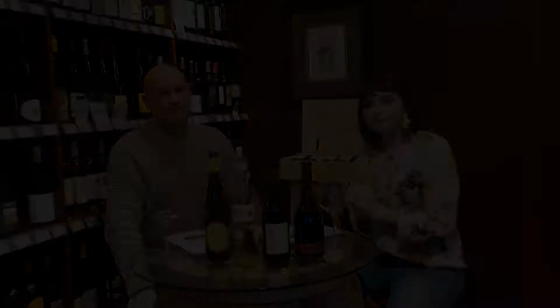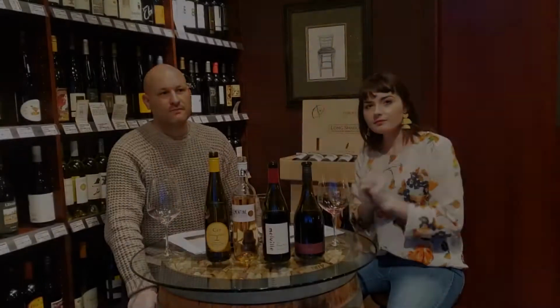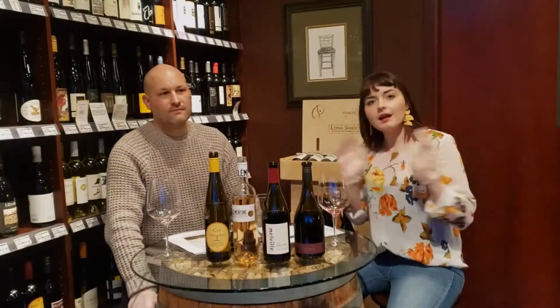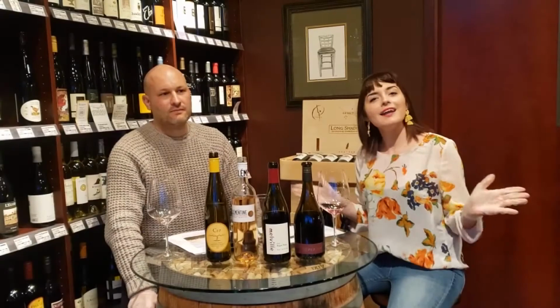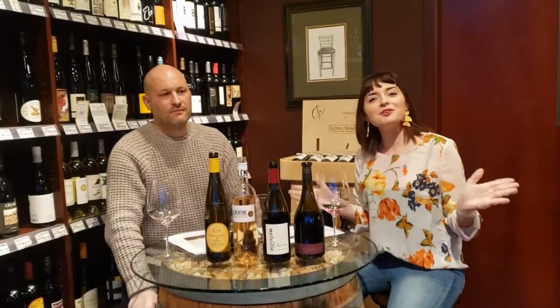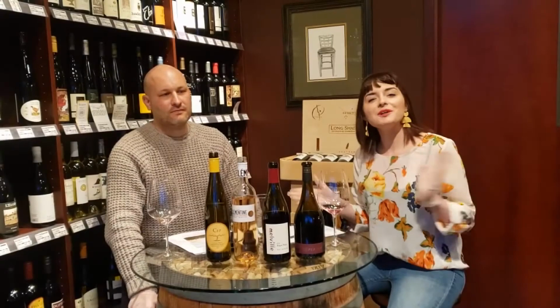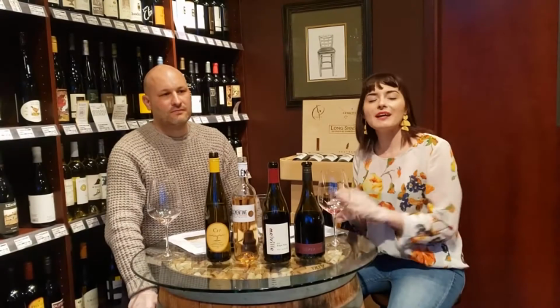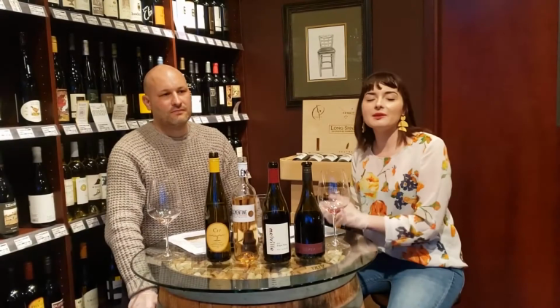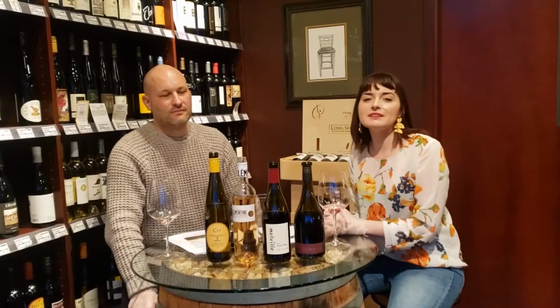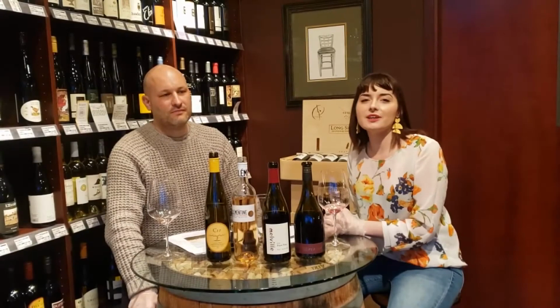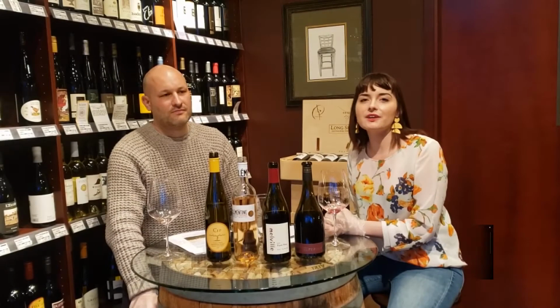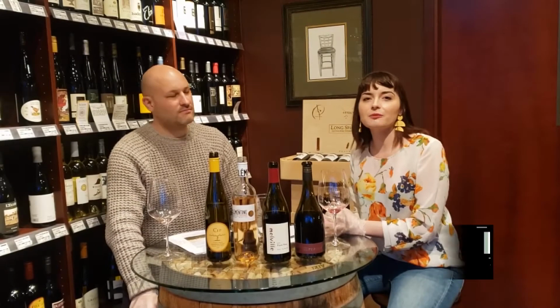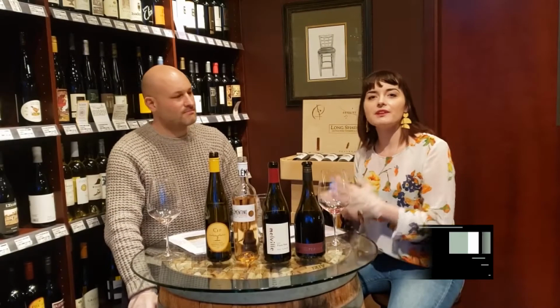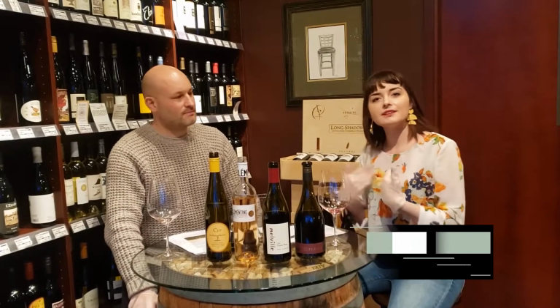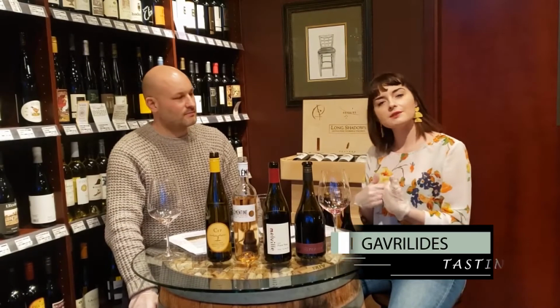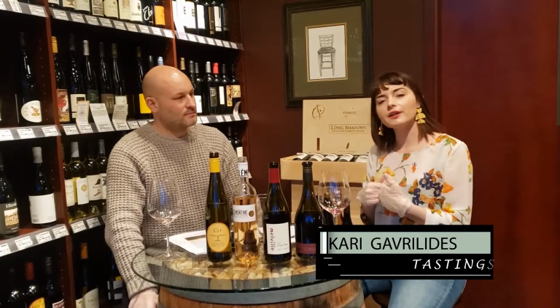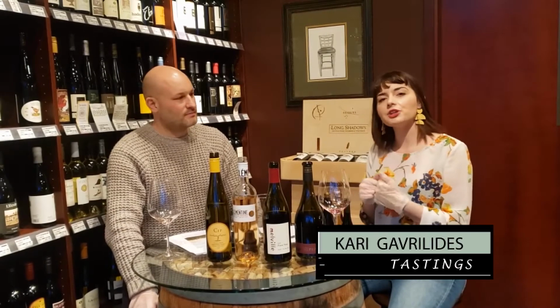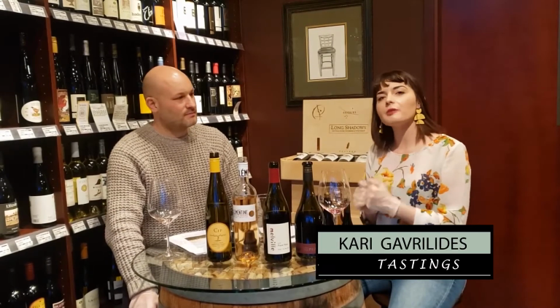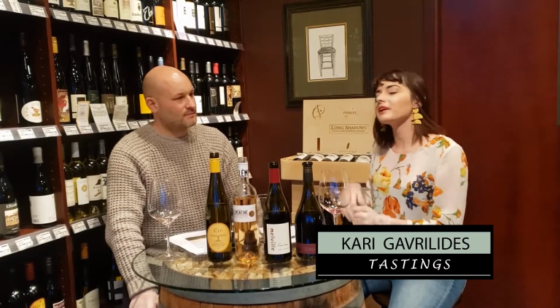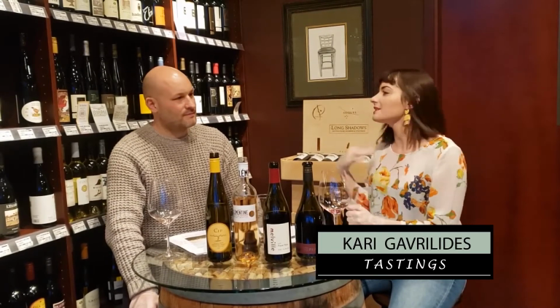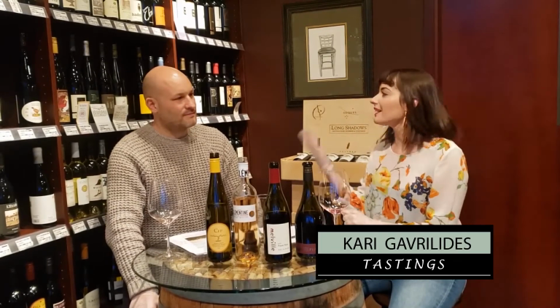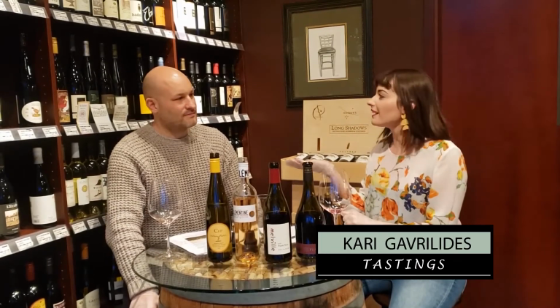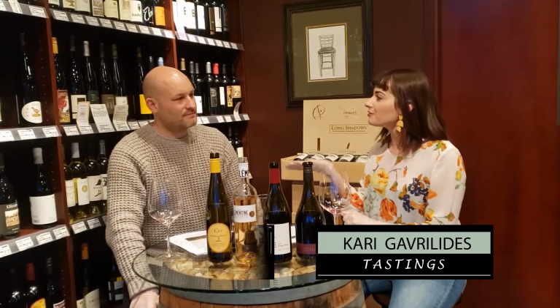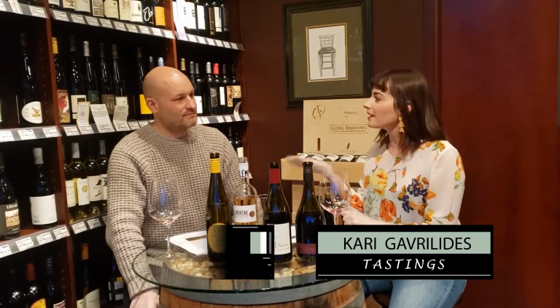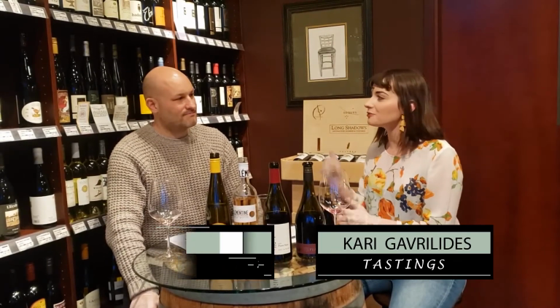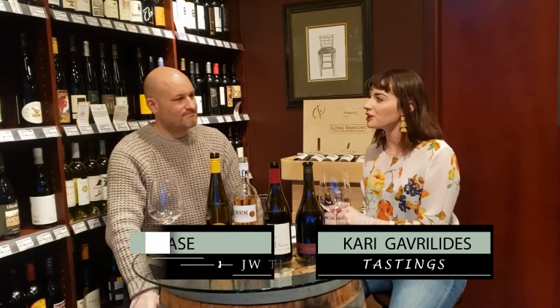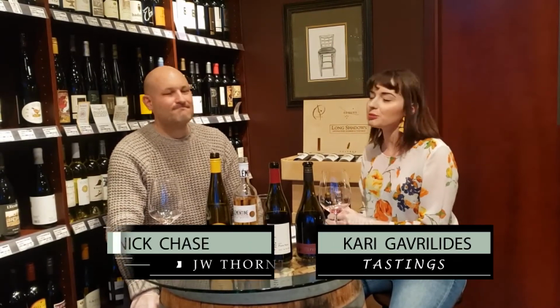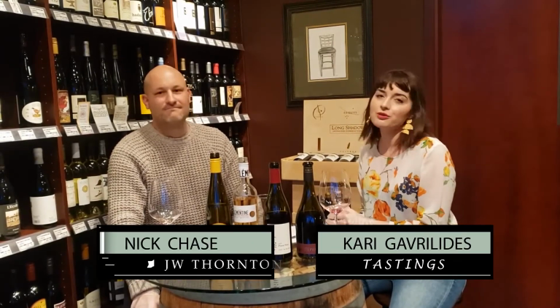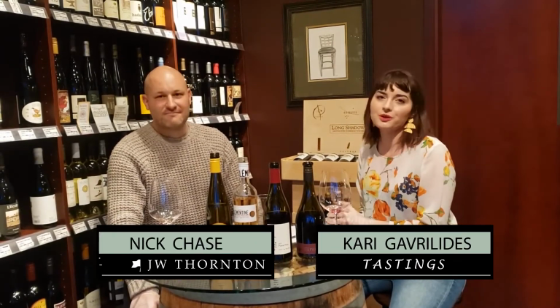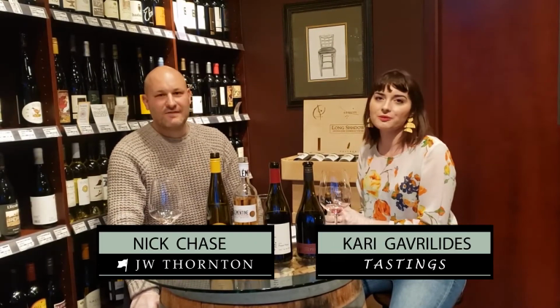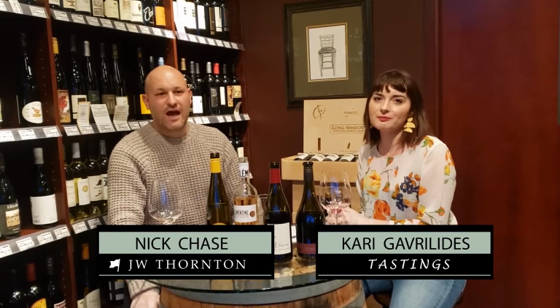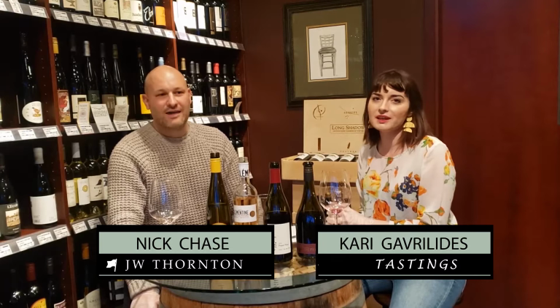Hi everyone, my name is Carrie. I'm with Tasting's Wine Shop, and today I have Nate of JW Thornton with me.